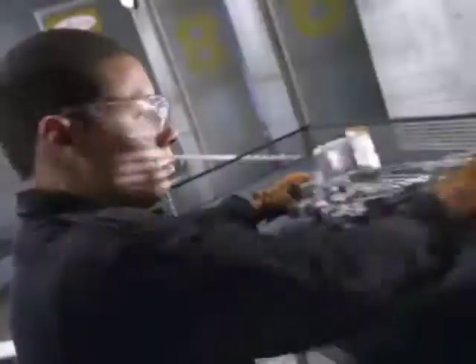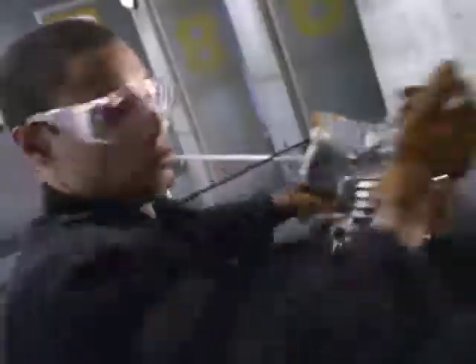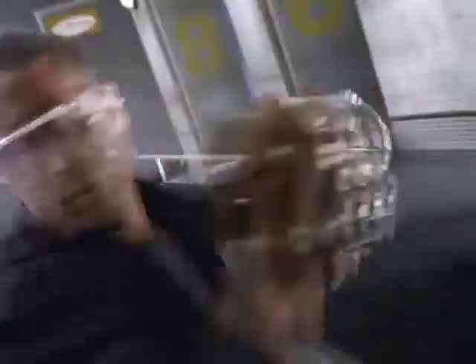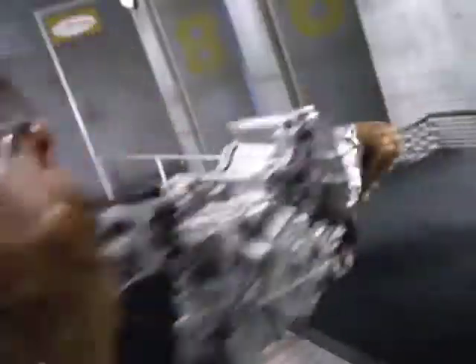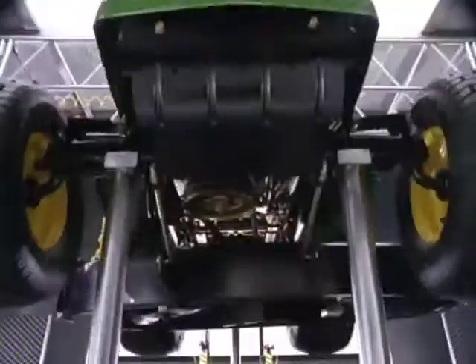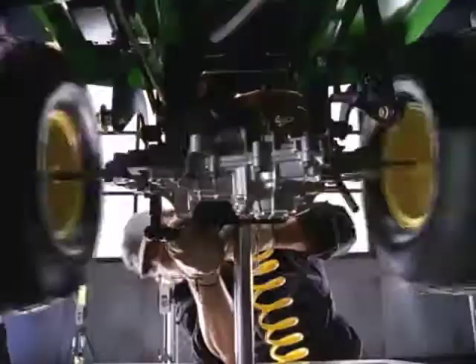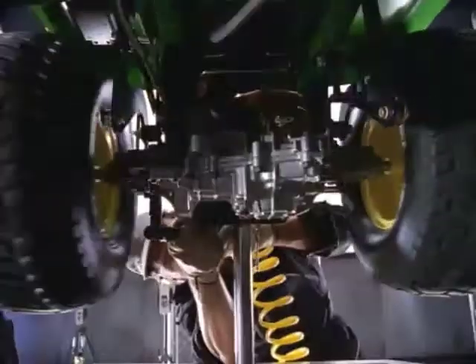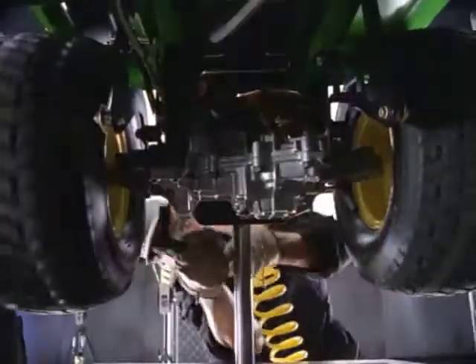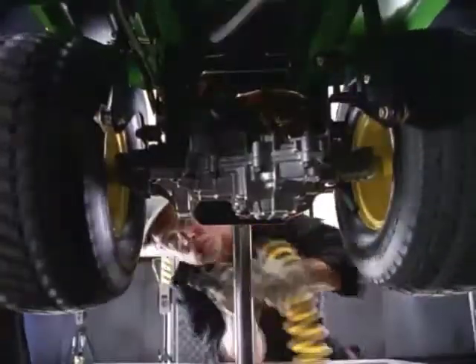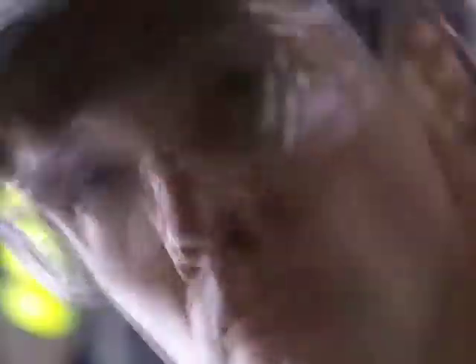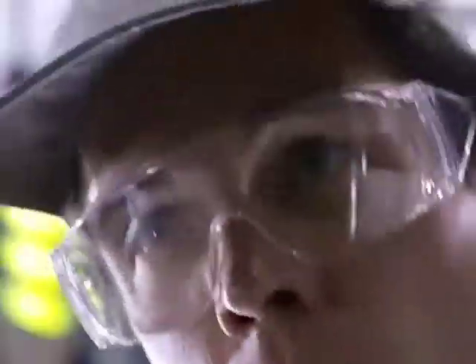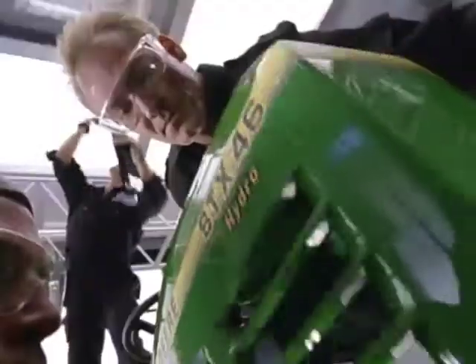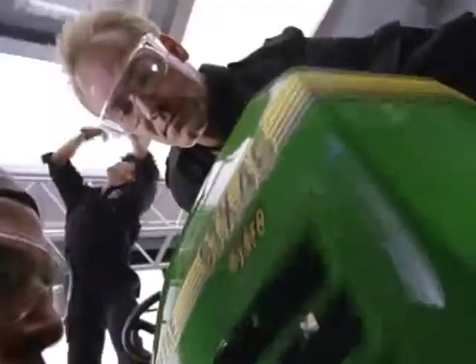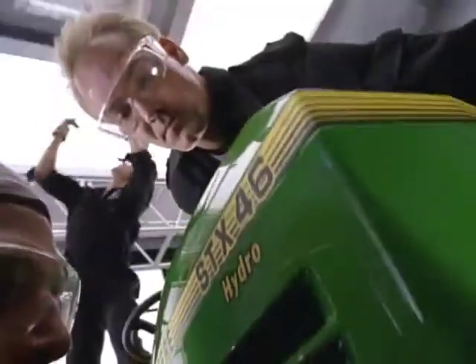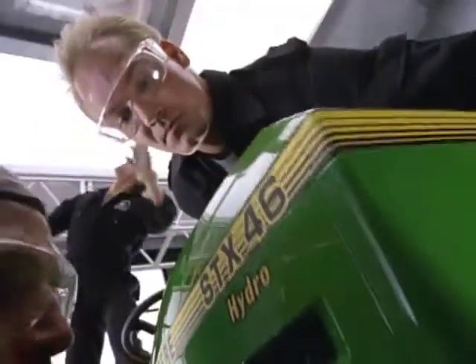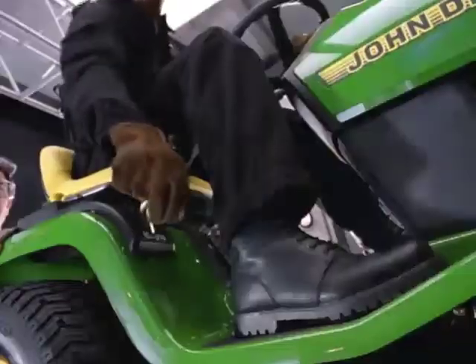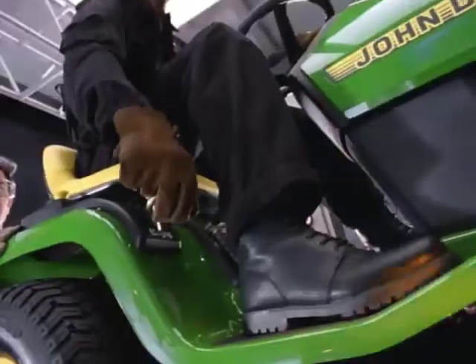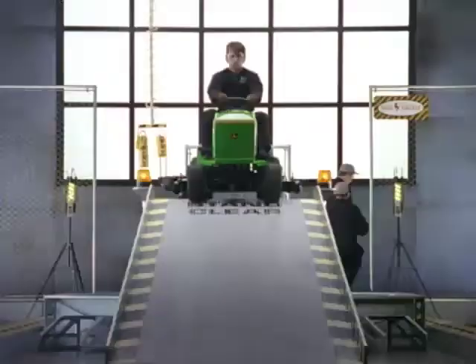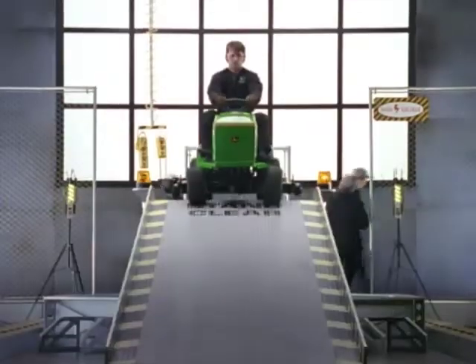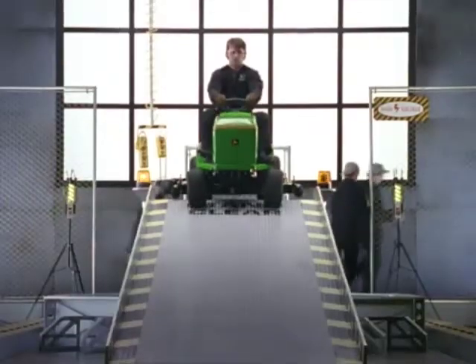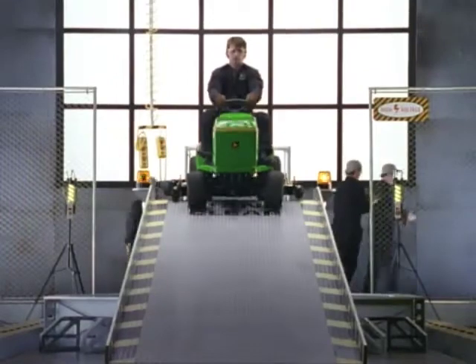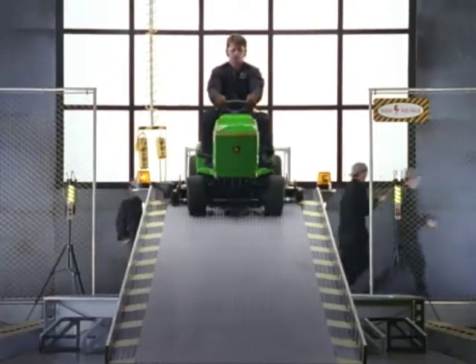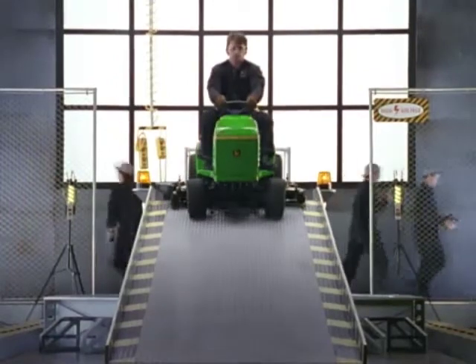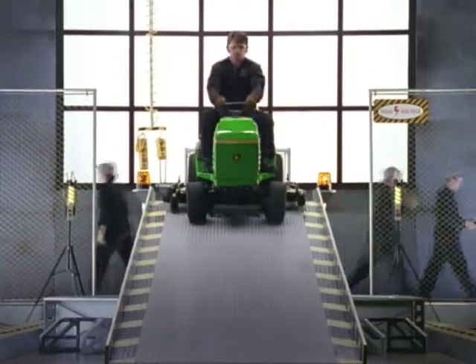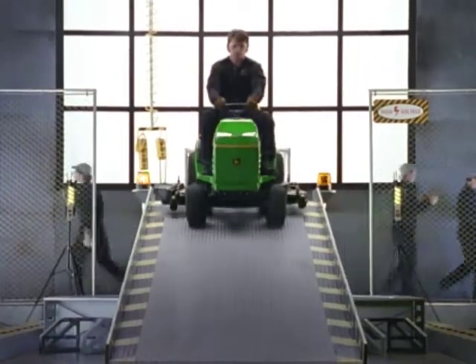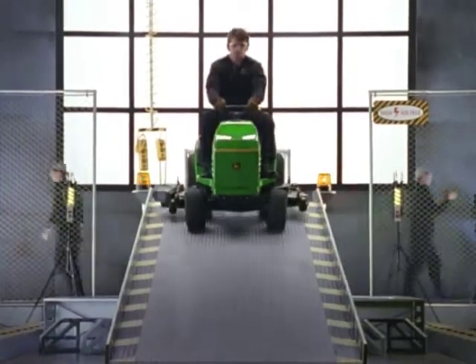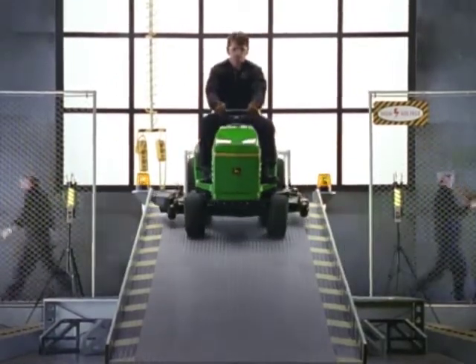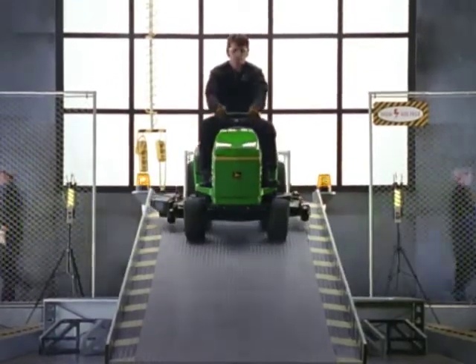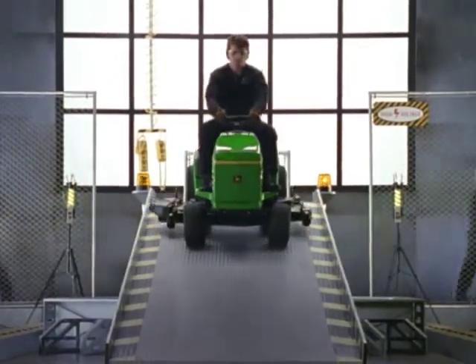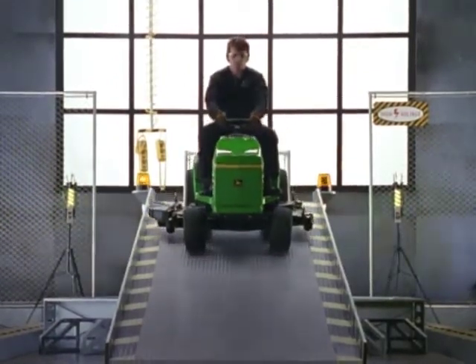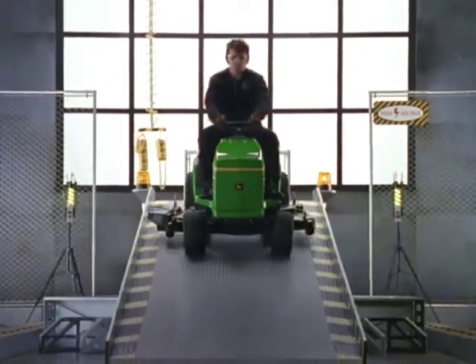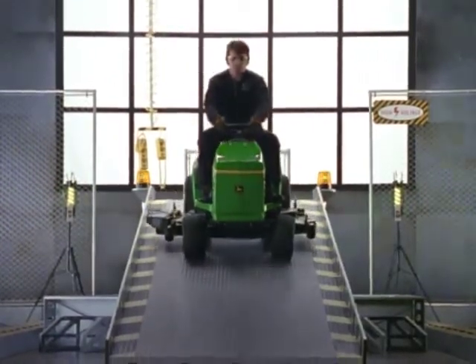Did we mention it also comes with hydro transmission? John Deere lawn tractors, starting as low as $1,999.